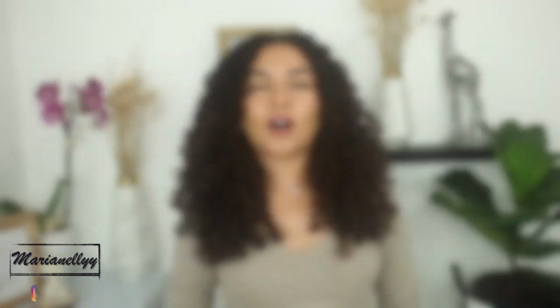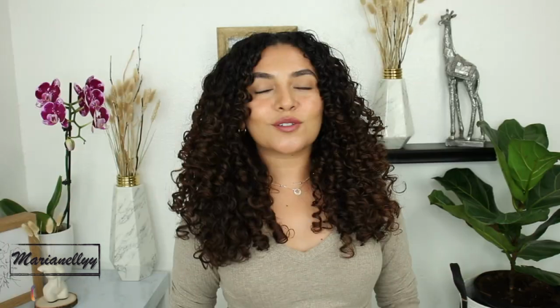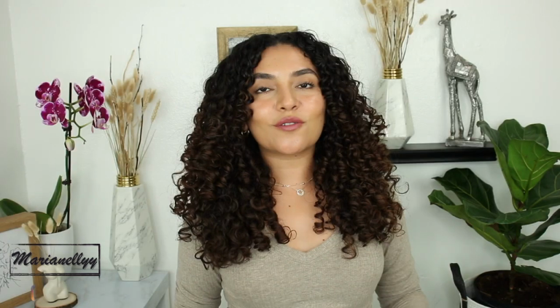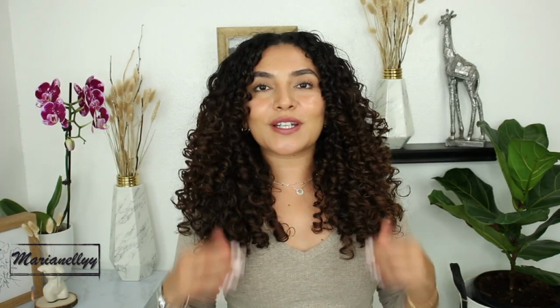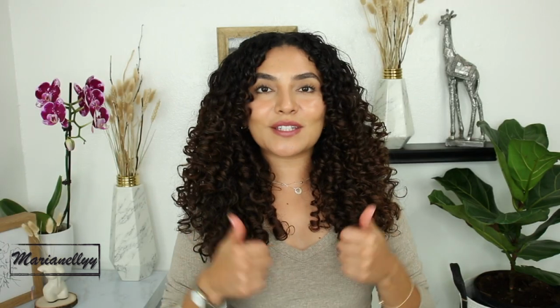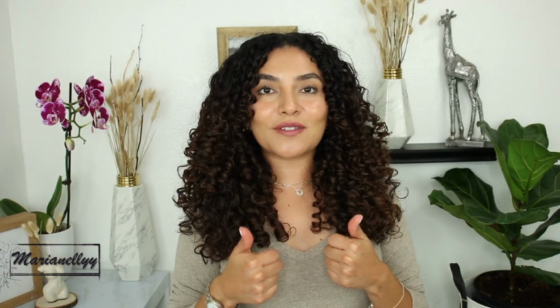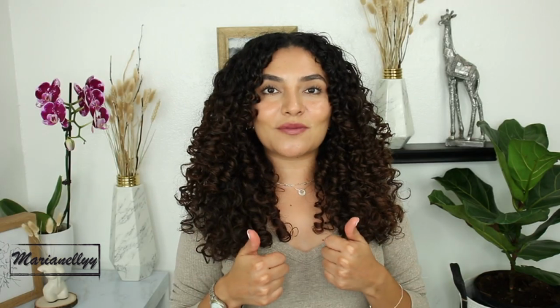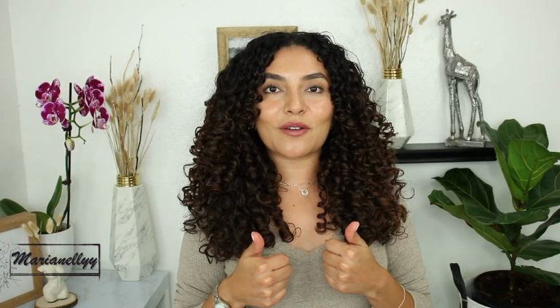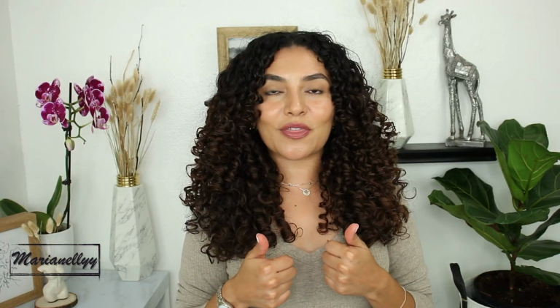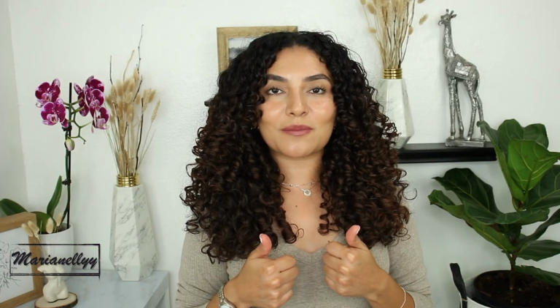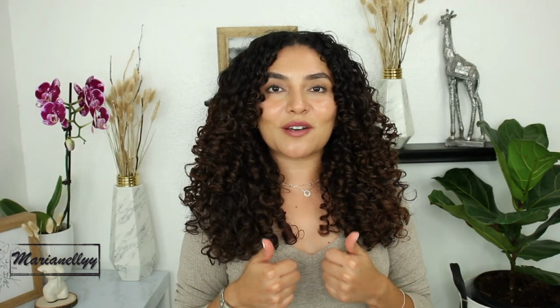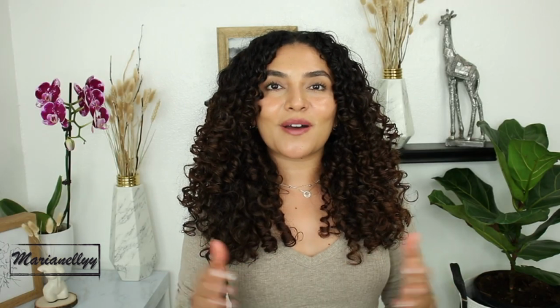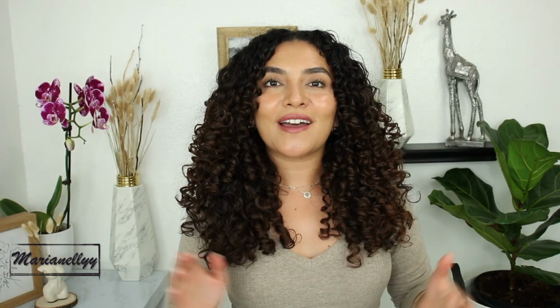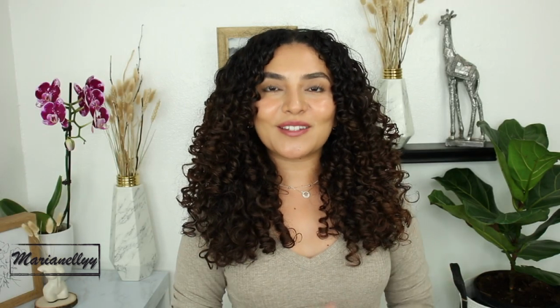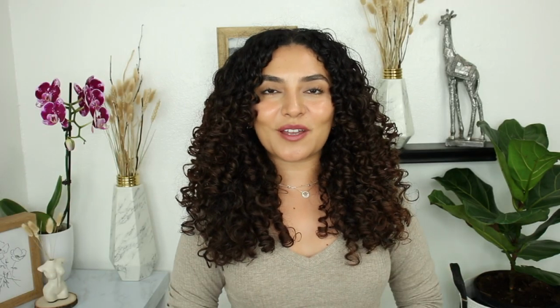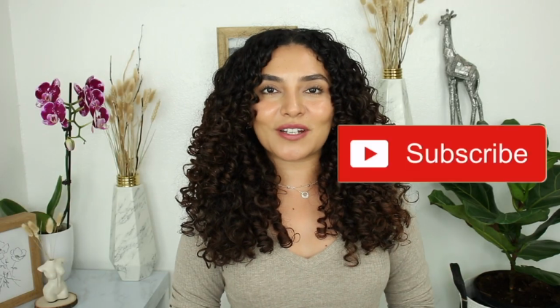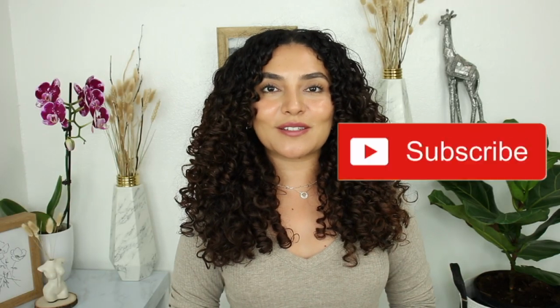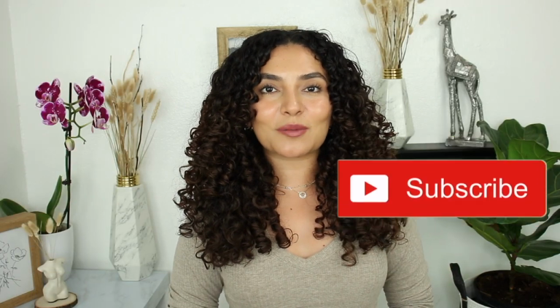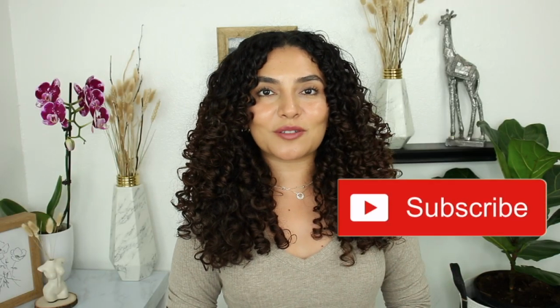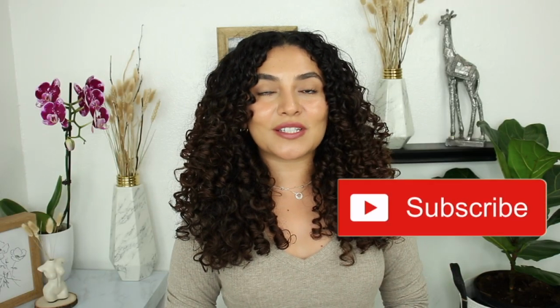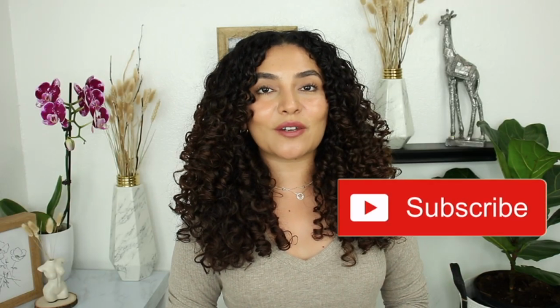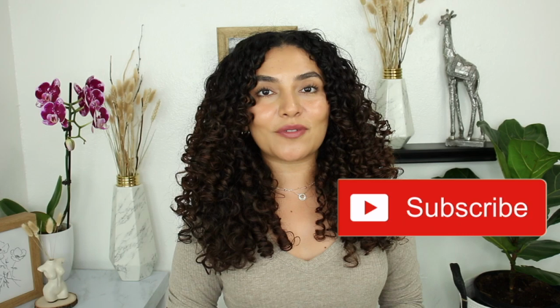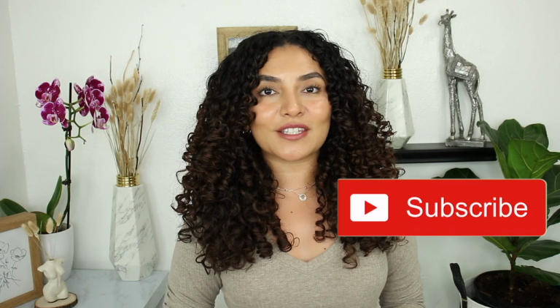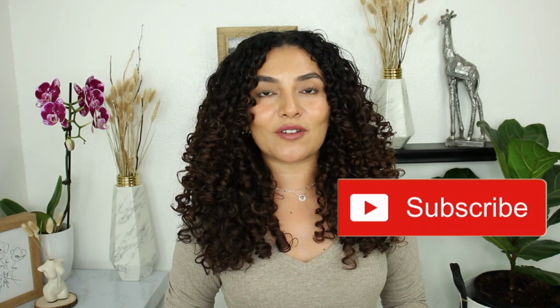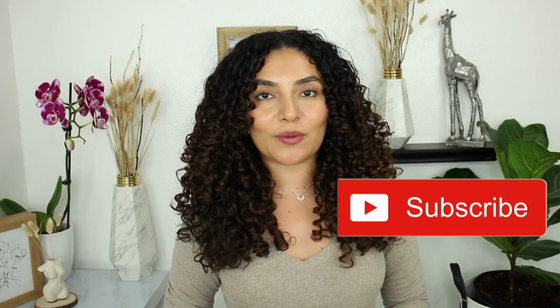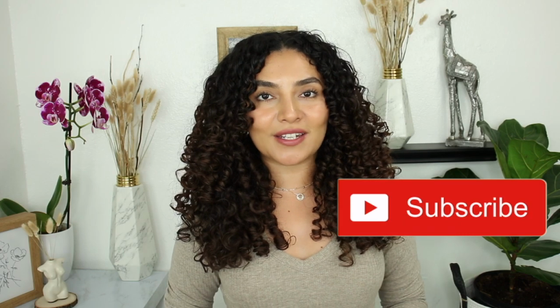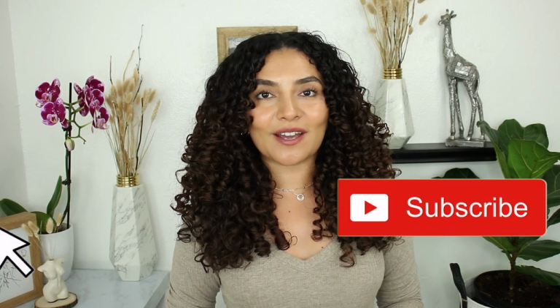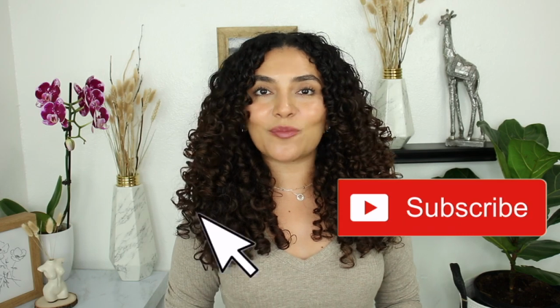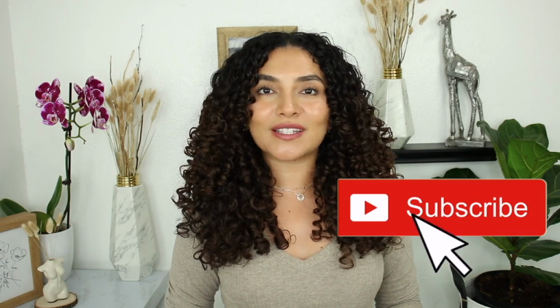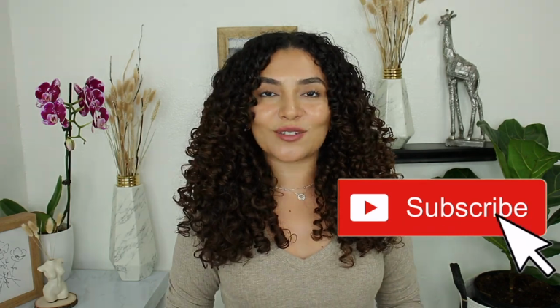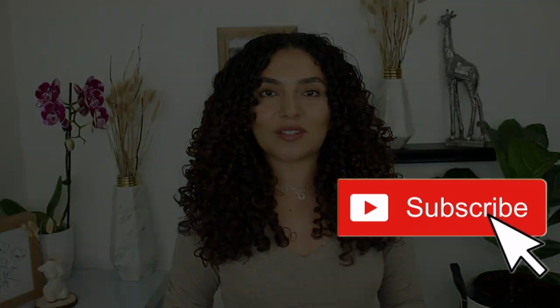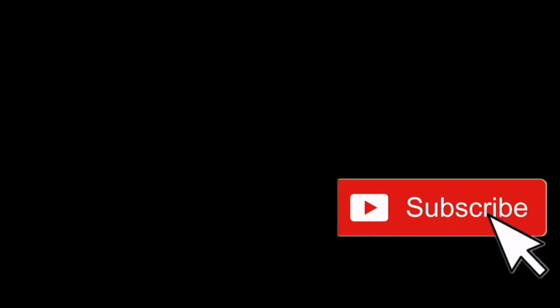Also, don't forget to give this video a thumbs up and do not forget to subscribe to my channel if you guys haven't already. I hope you guys enjoy this video.